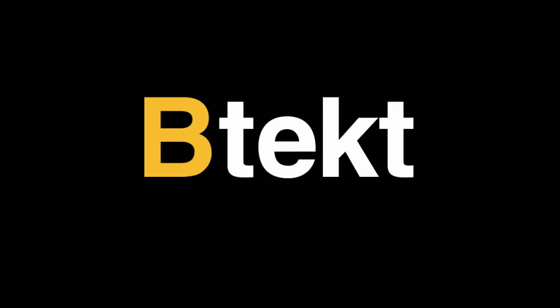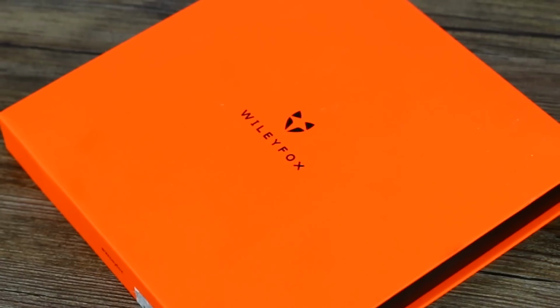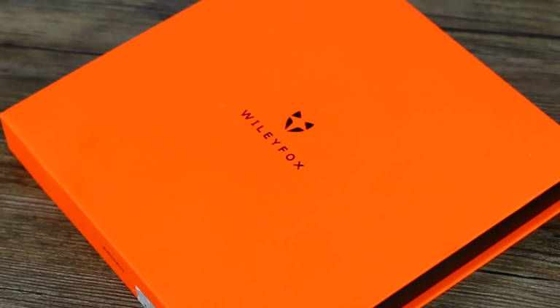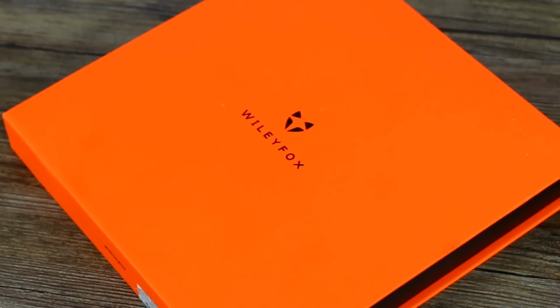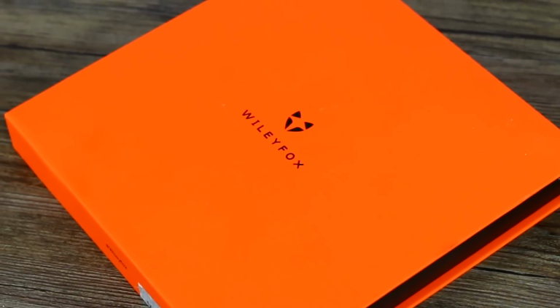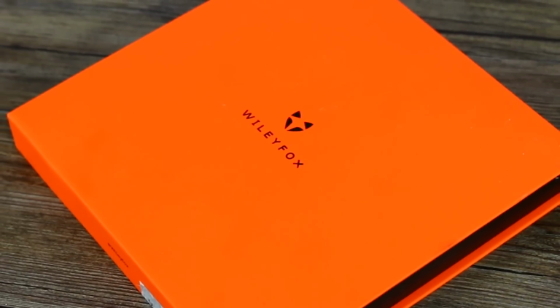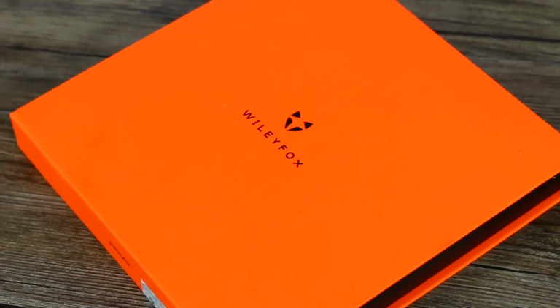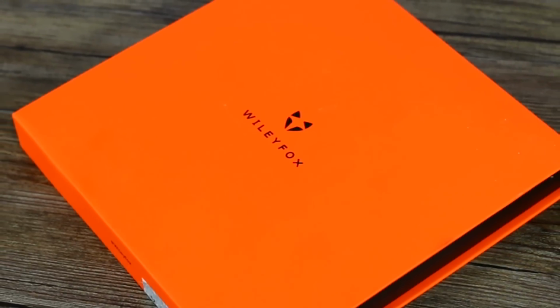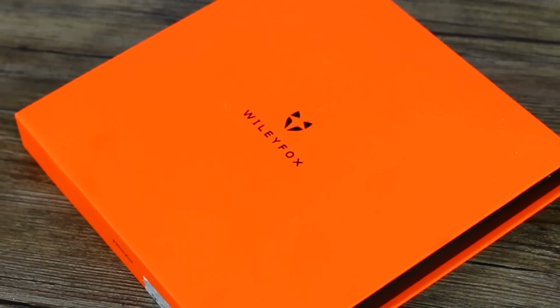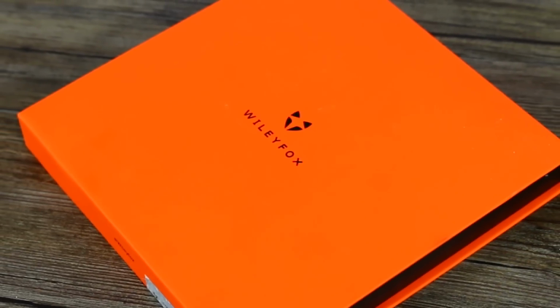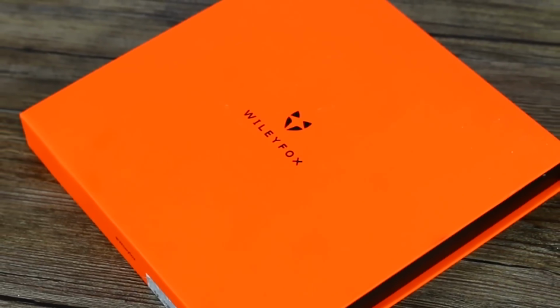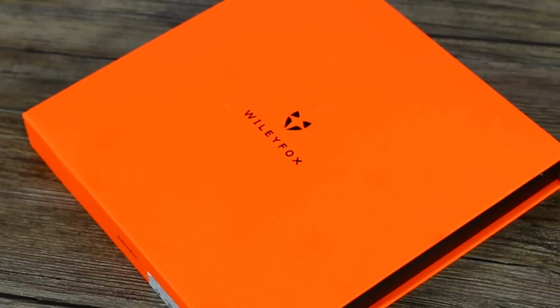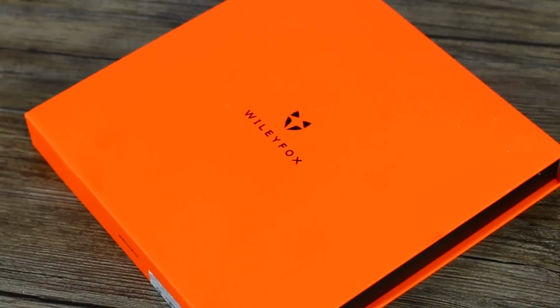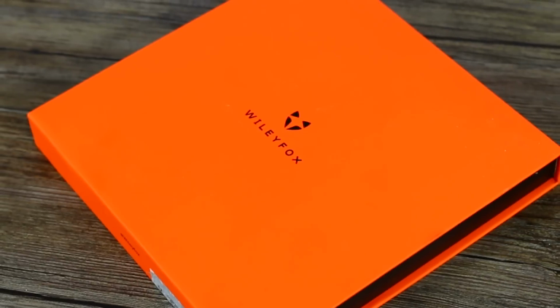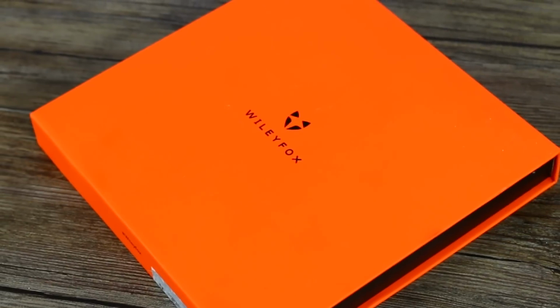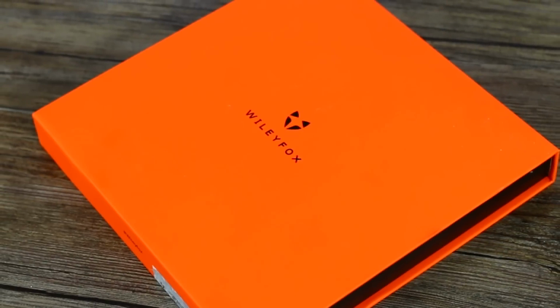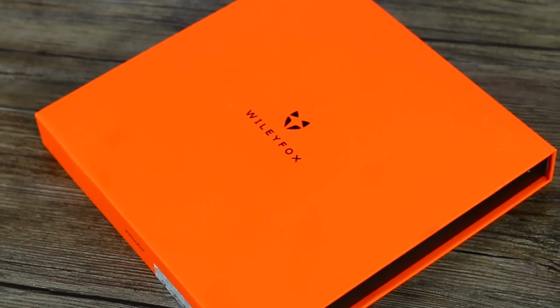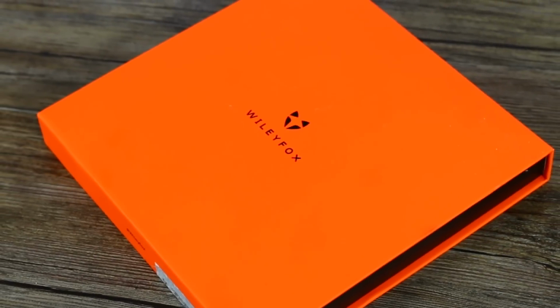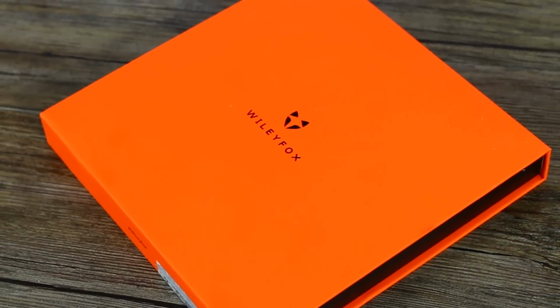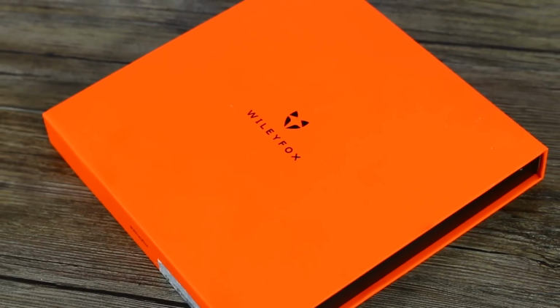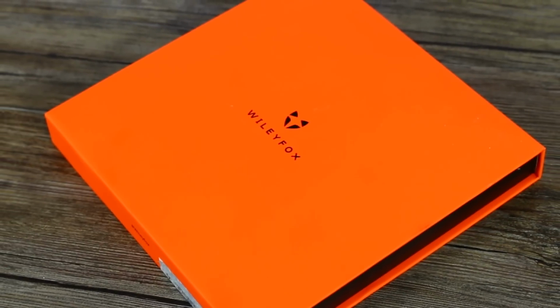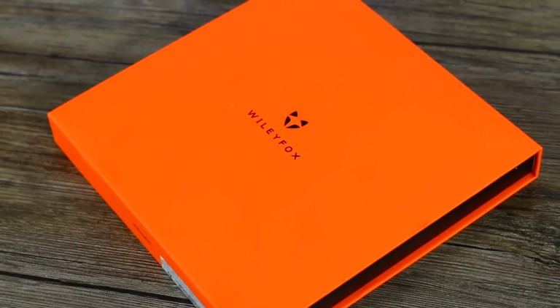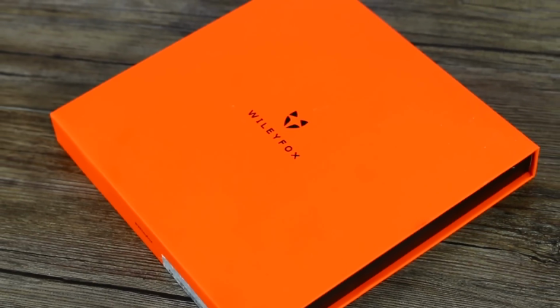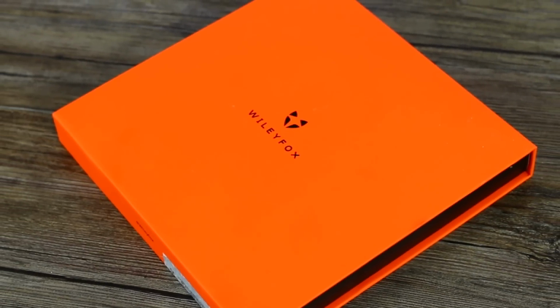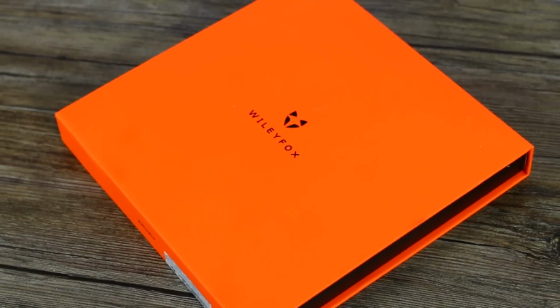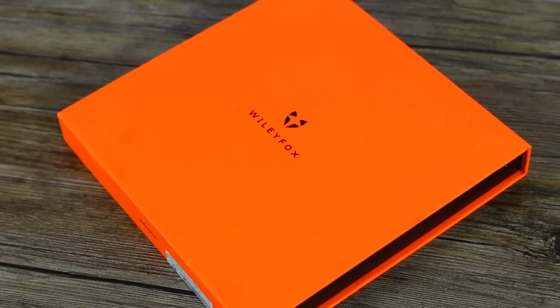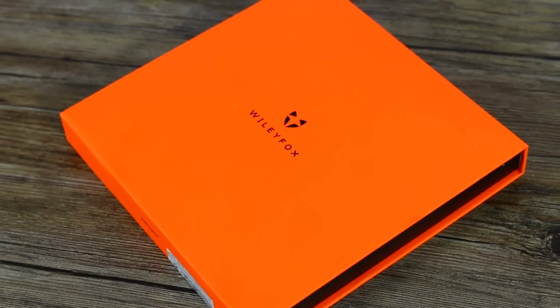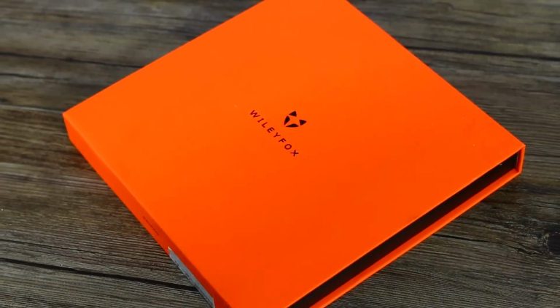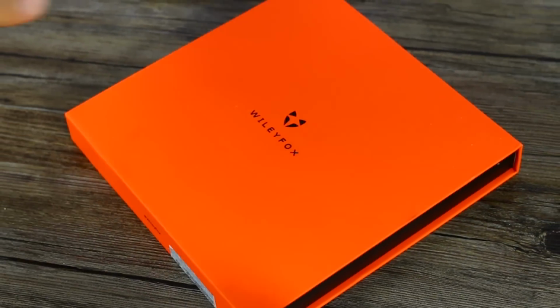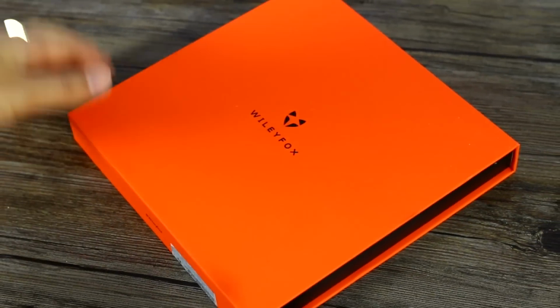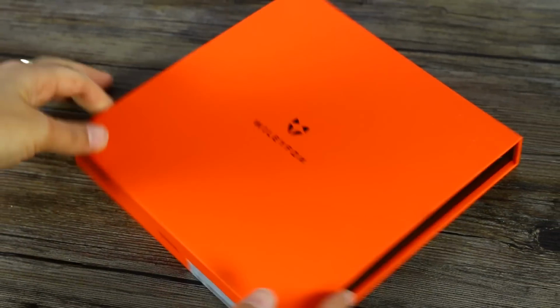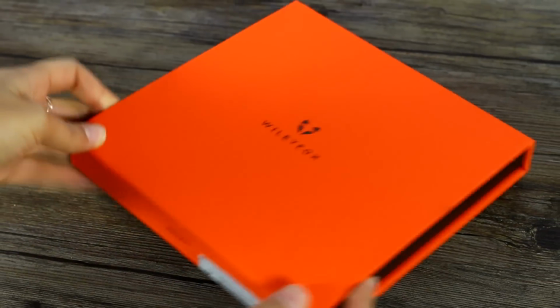Hey guys, welcome to BTX. Gina here with a very quick unboxing of the Wiley Fox Swift 2 Plus.